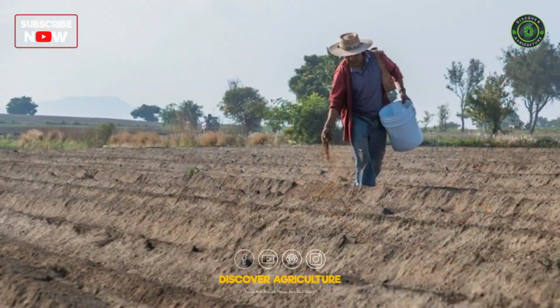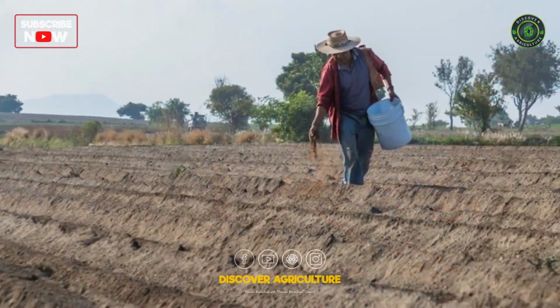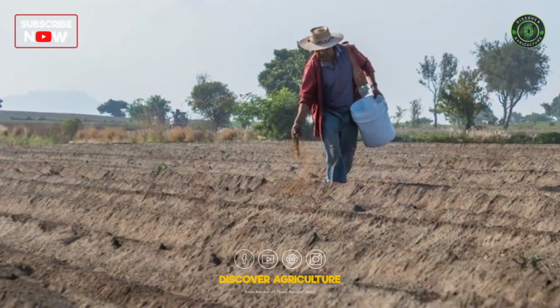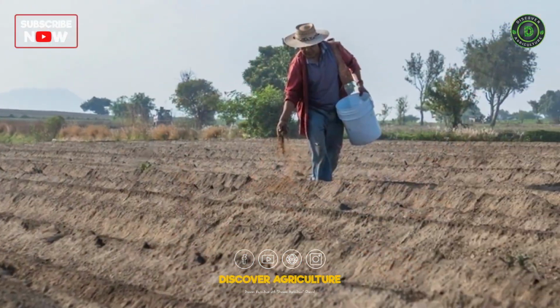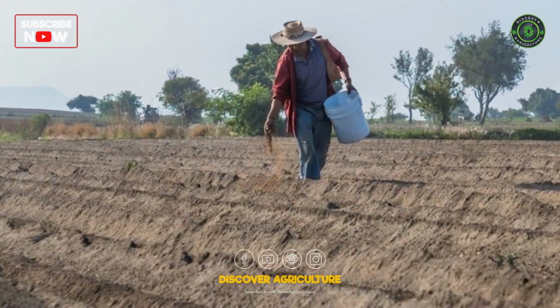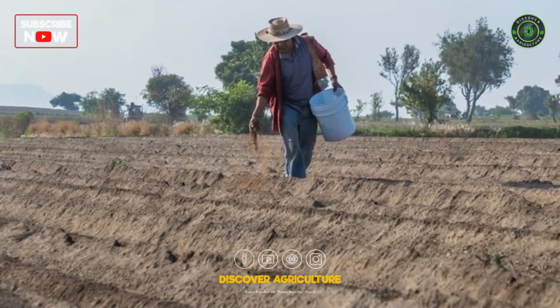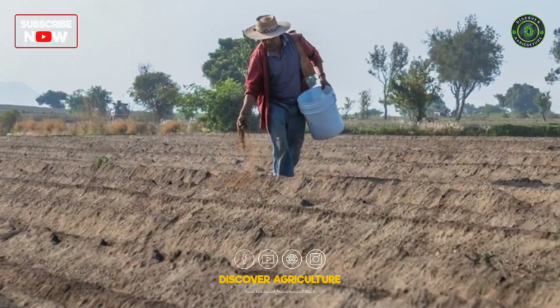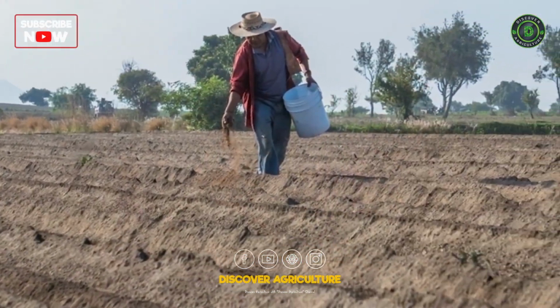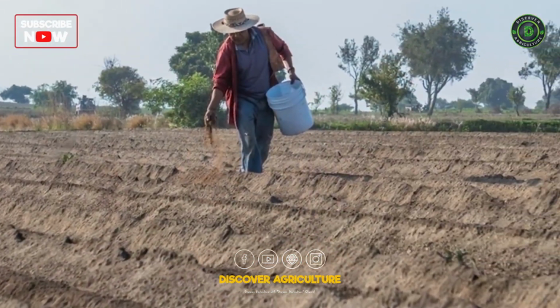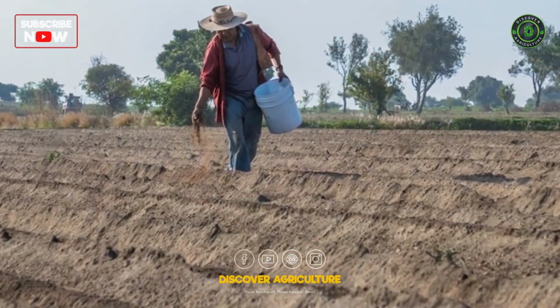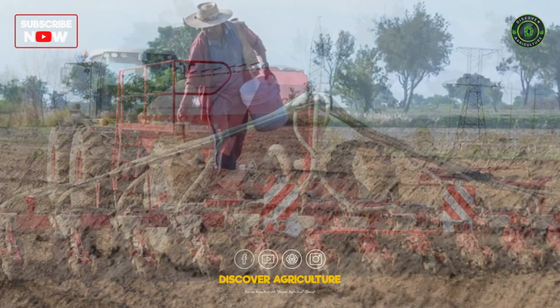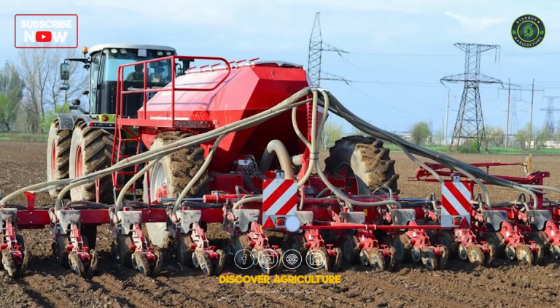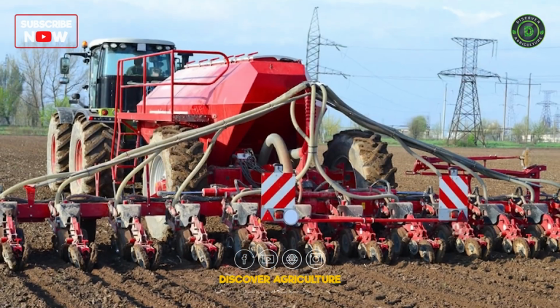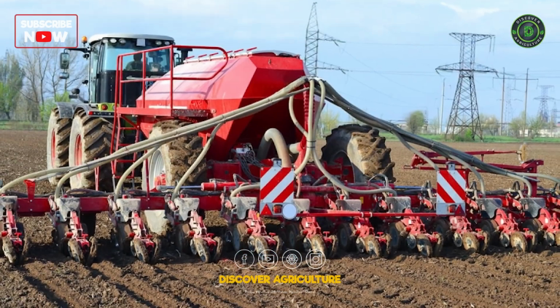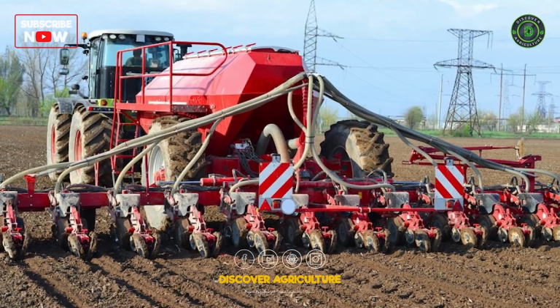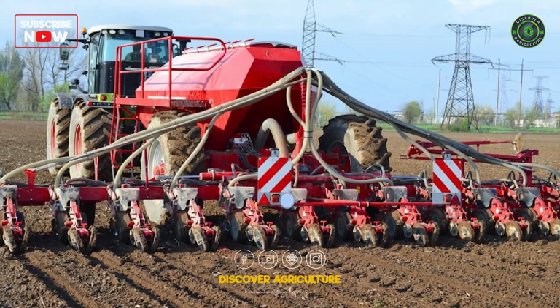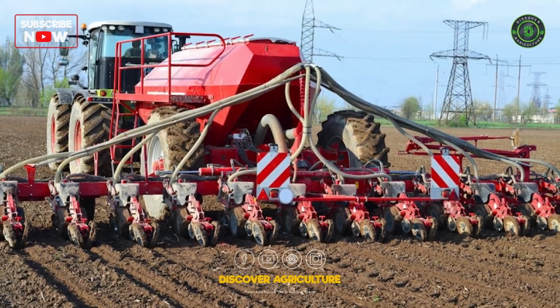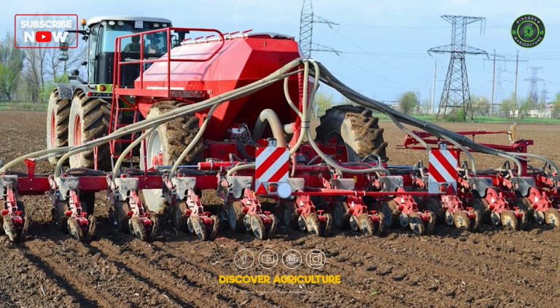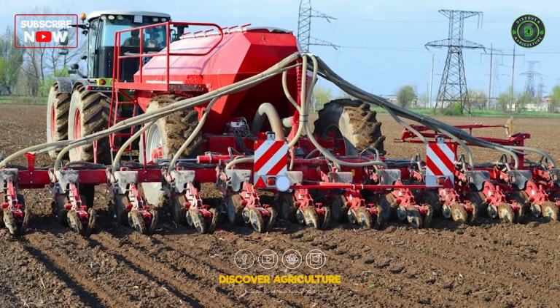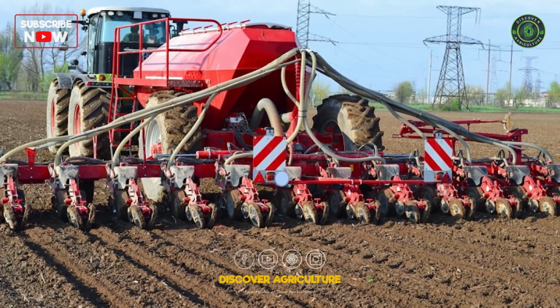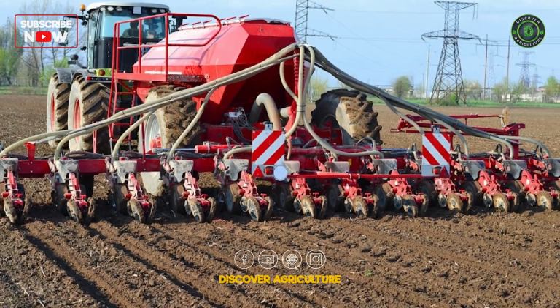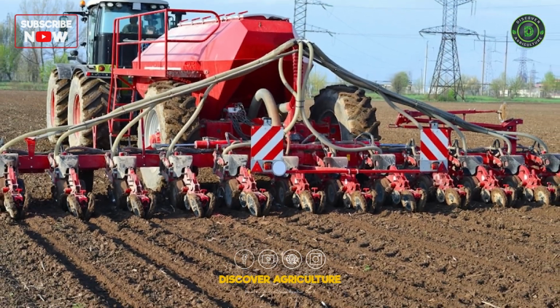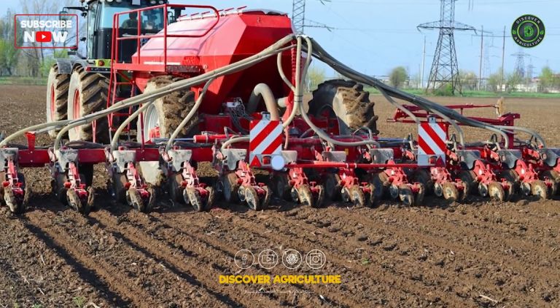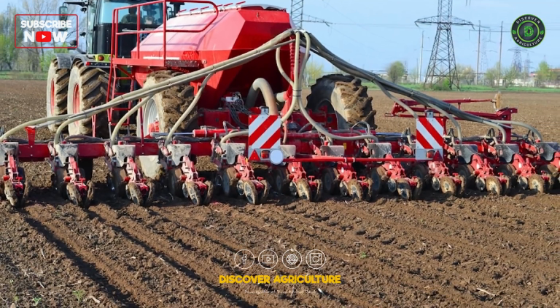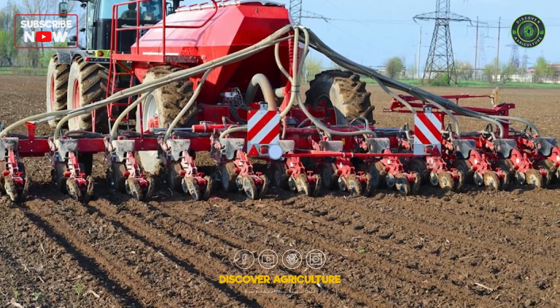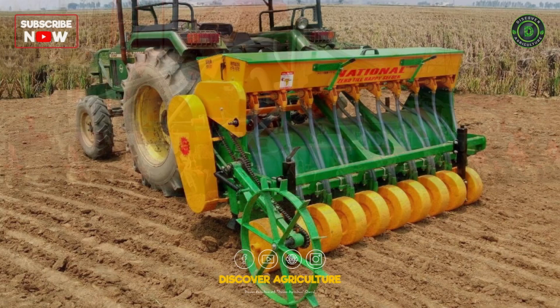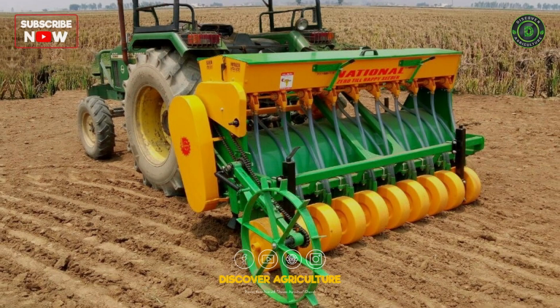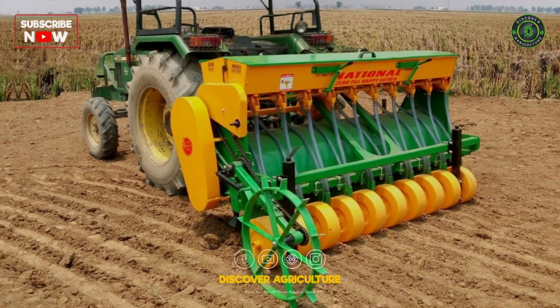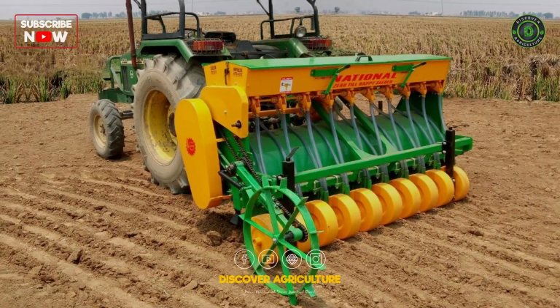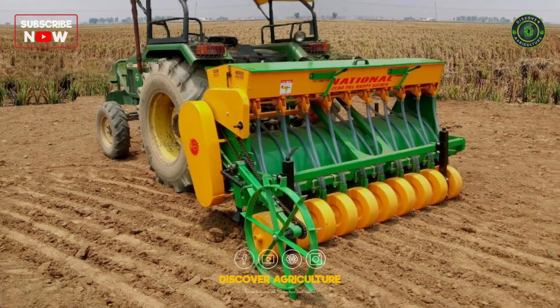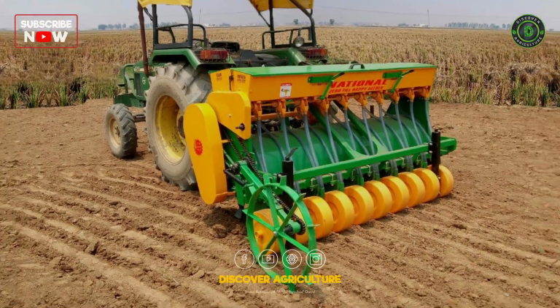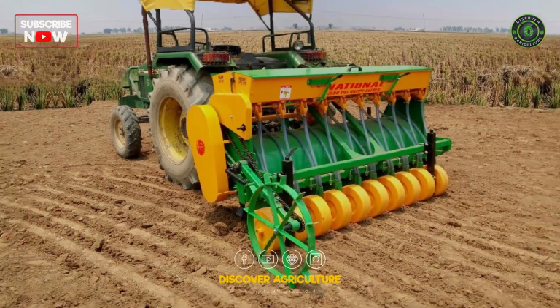Gone are the days of manual sowing. These marvels of engineering automate the process, saving time and labor.